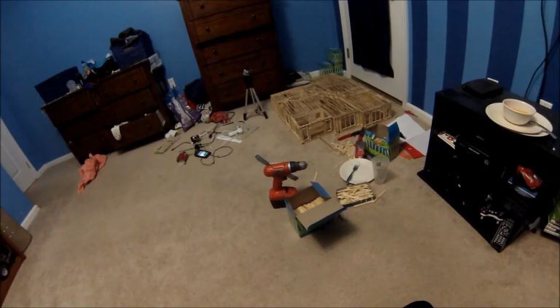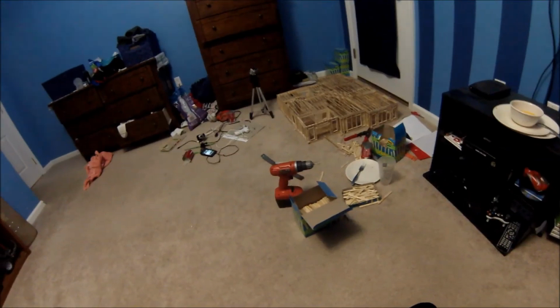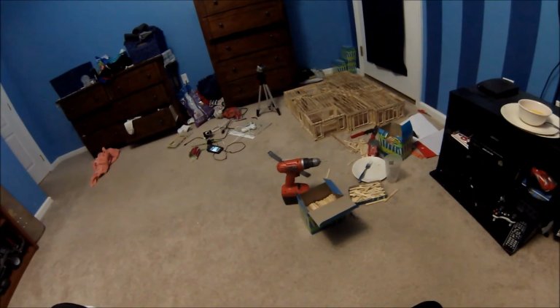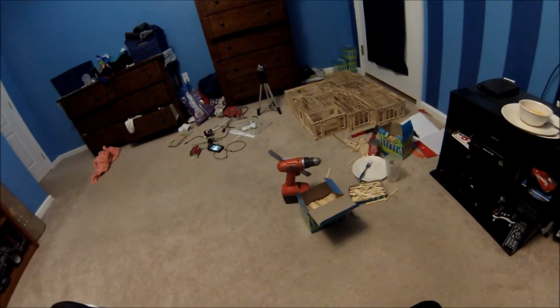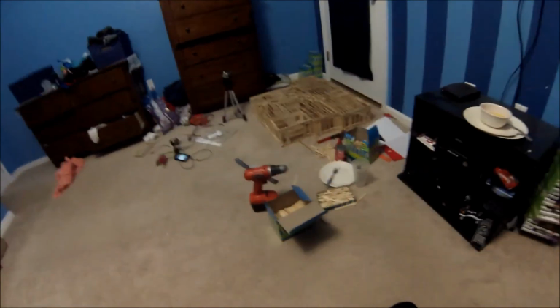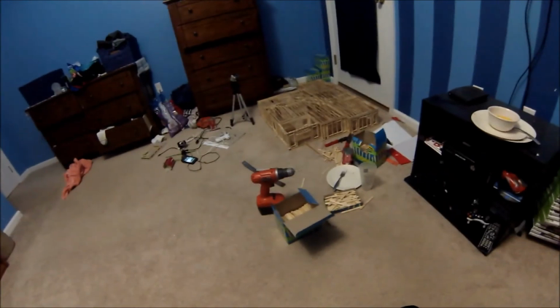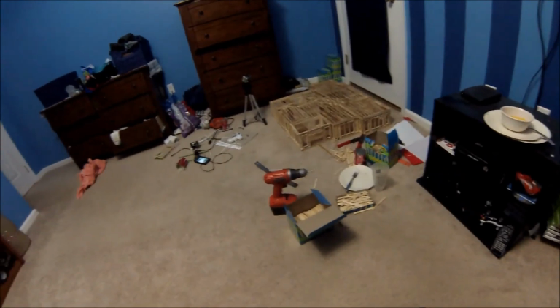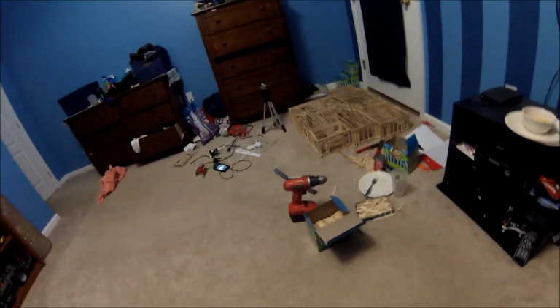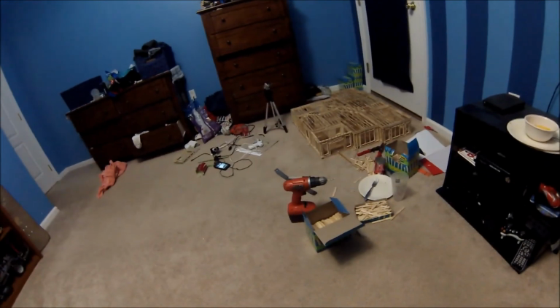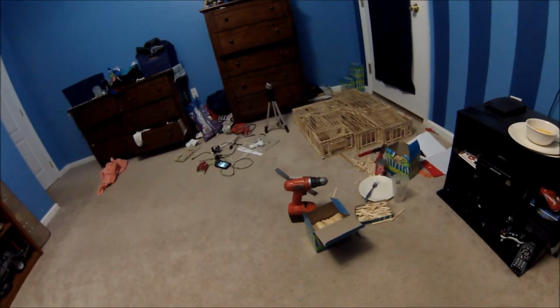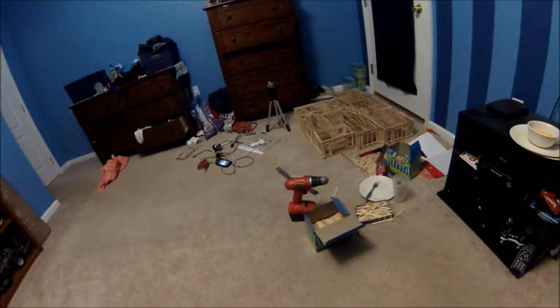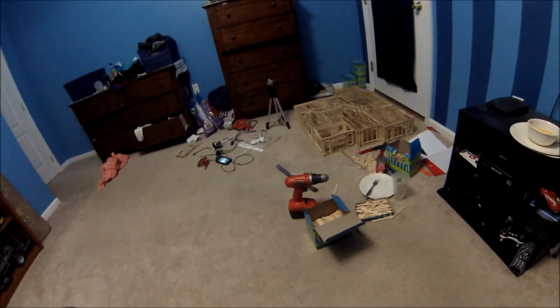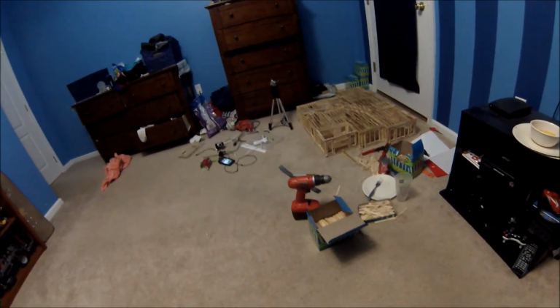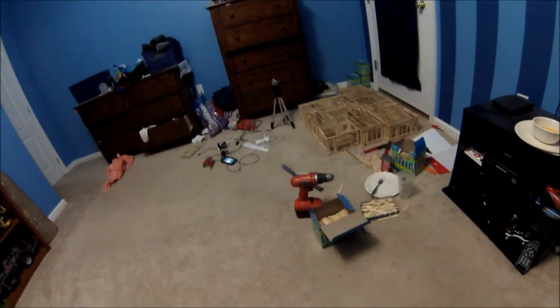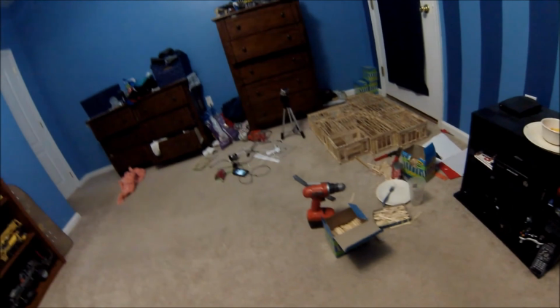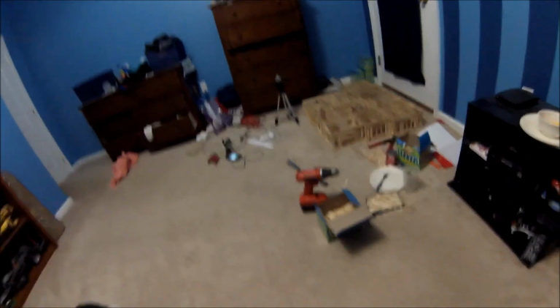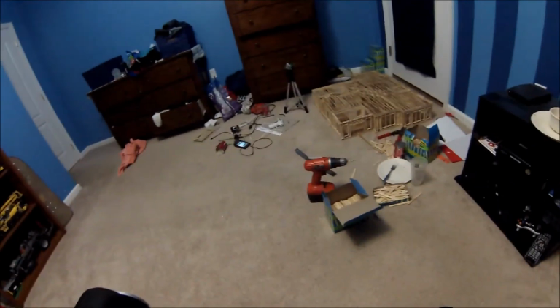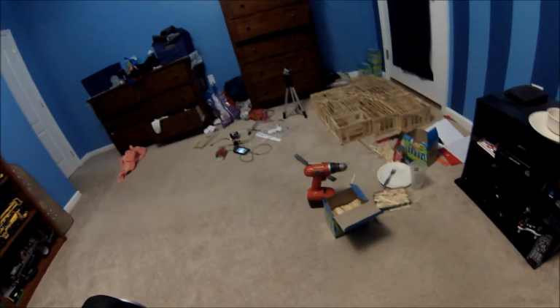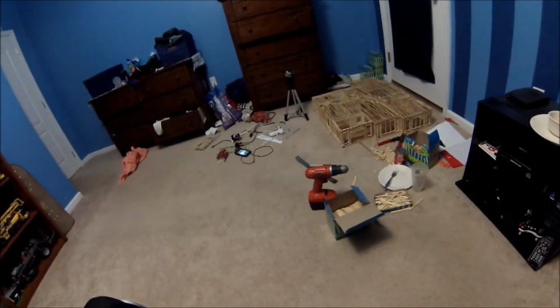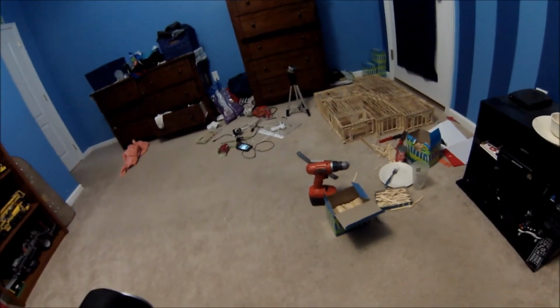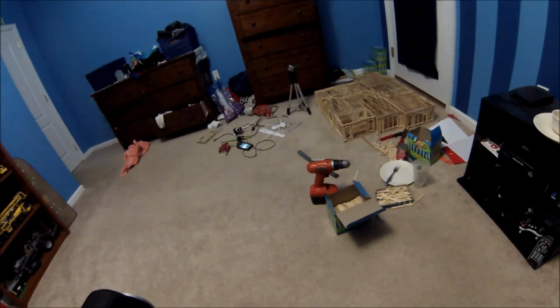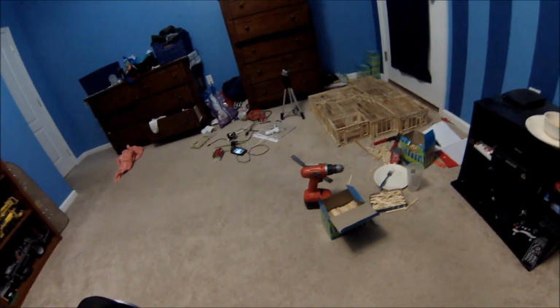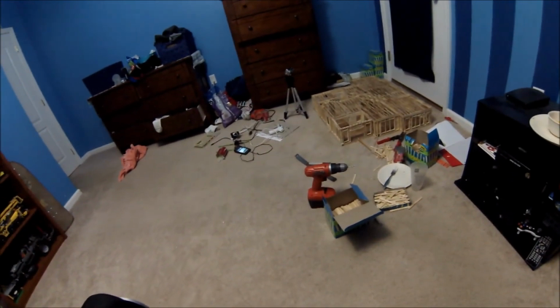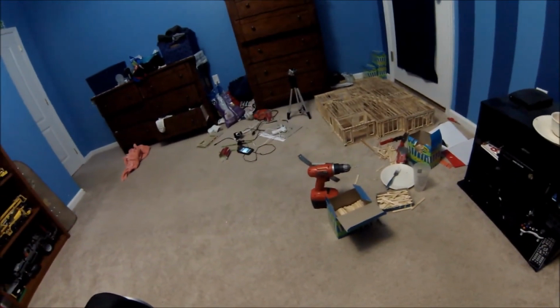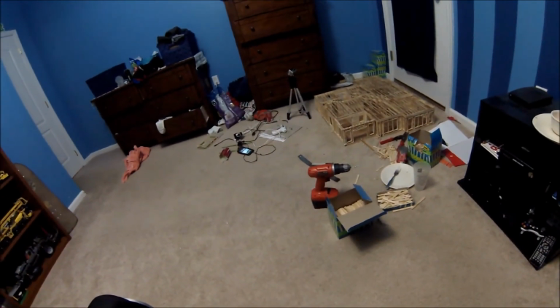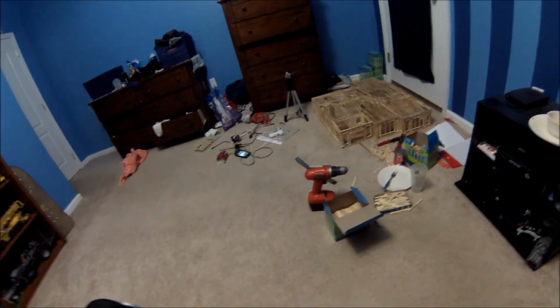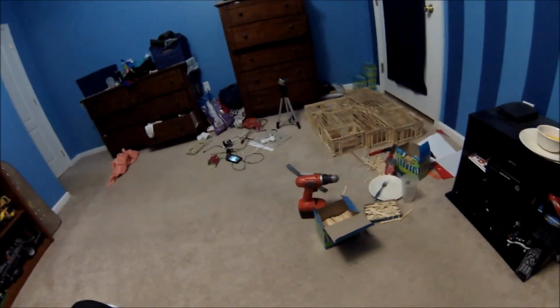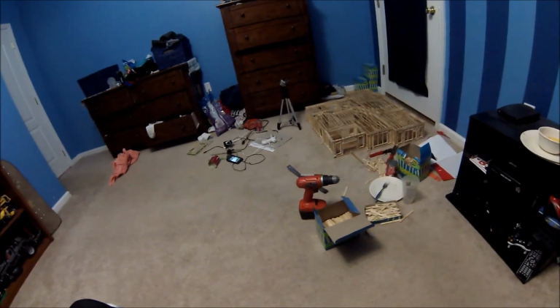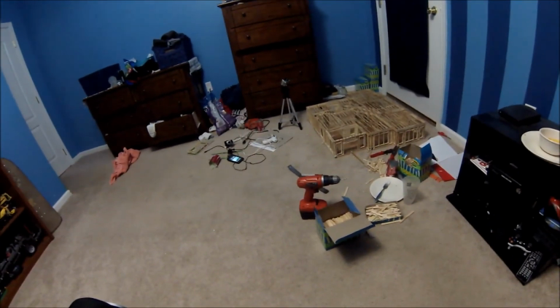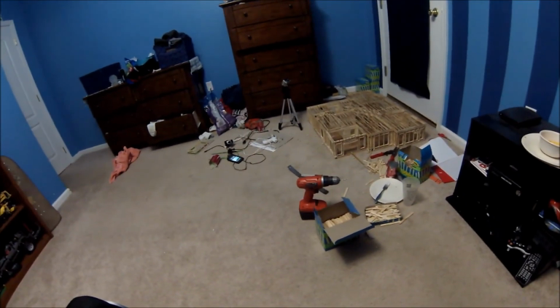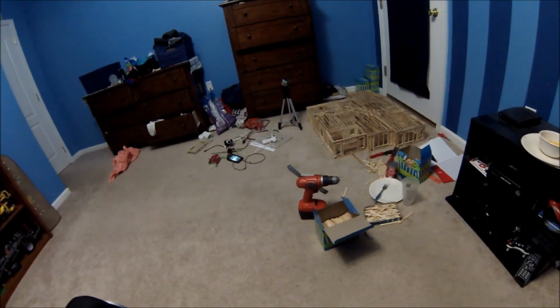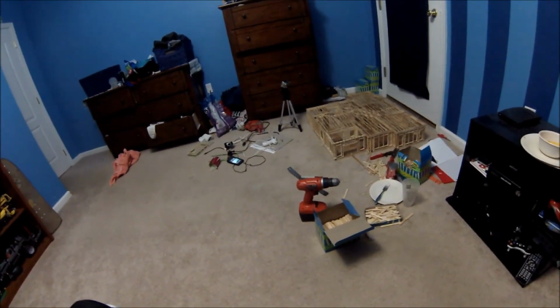This is building popsicle stick house — no, this is popsicle stick house building number 9. Sorry about that.